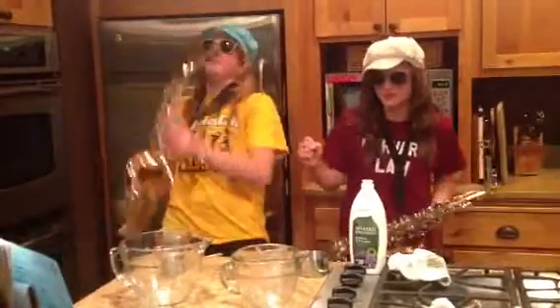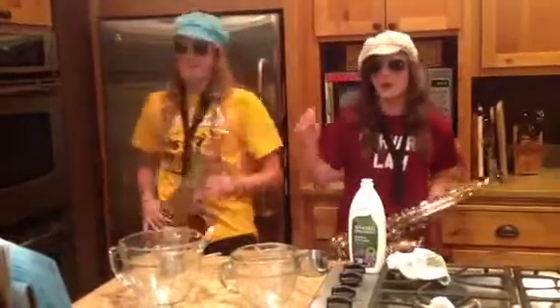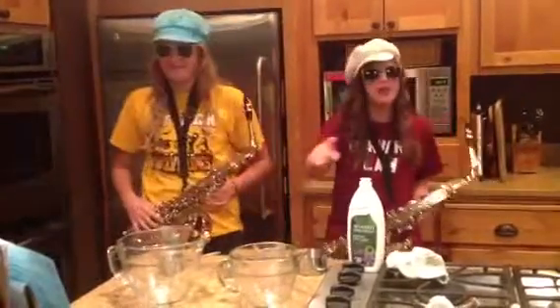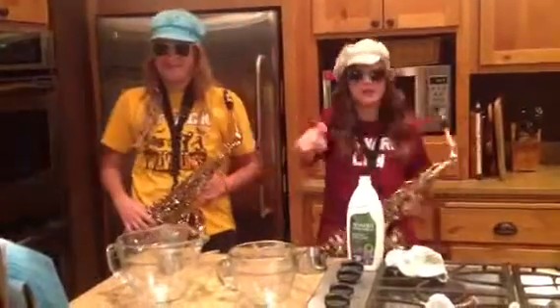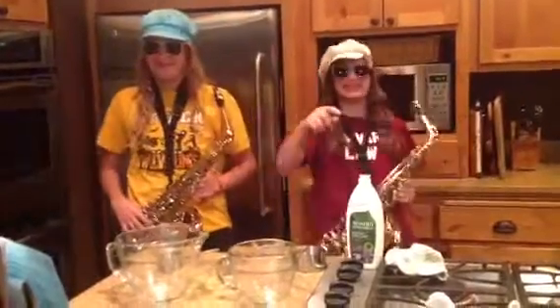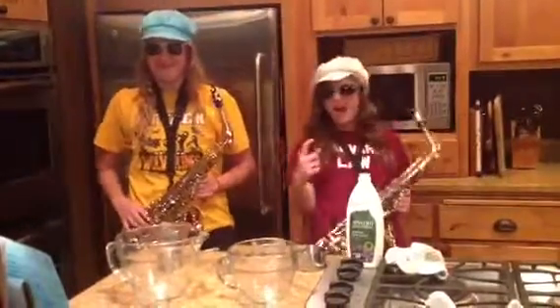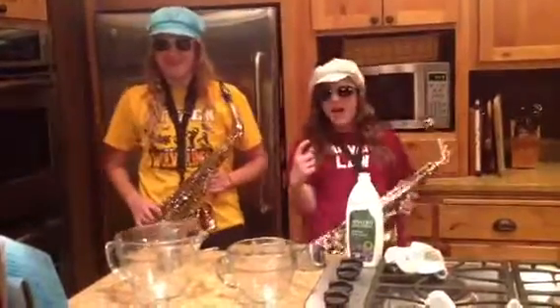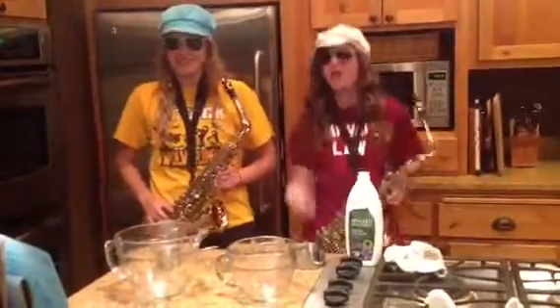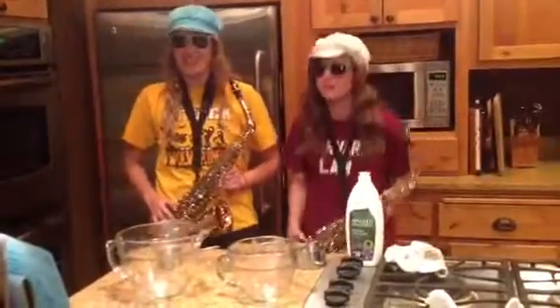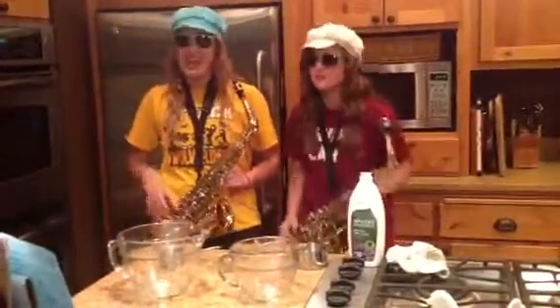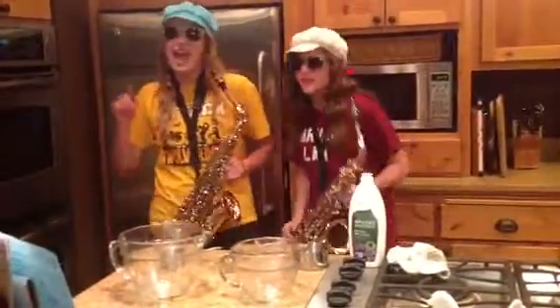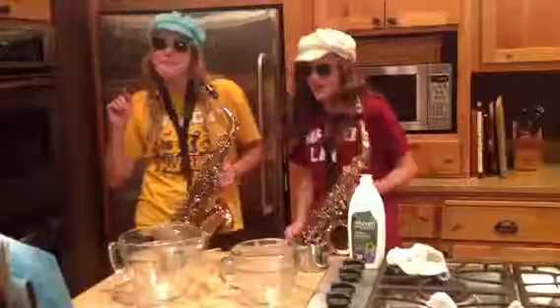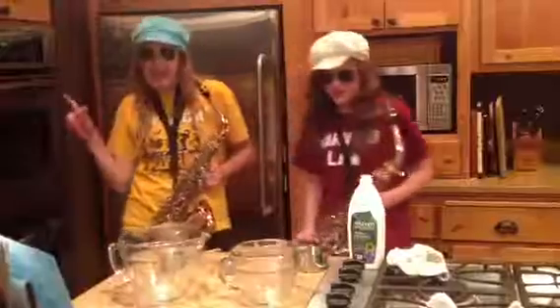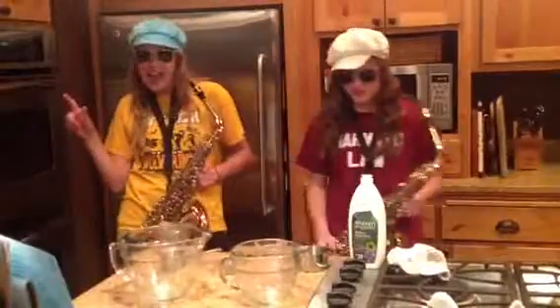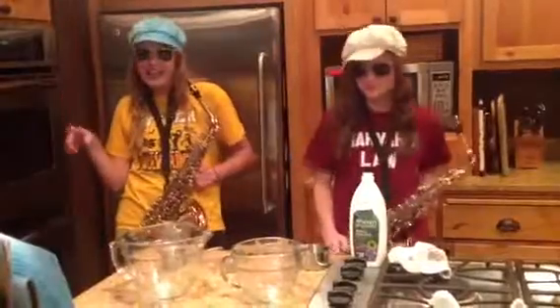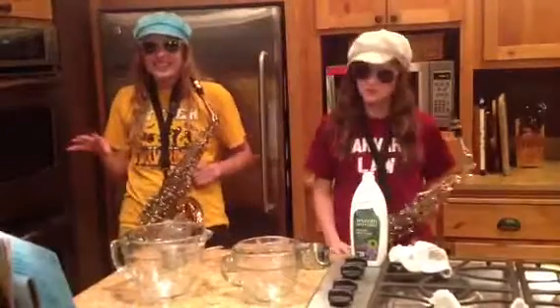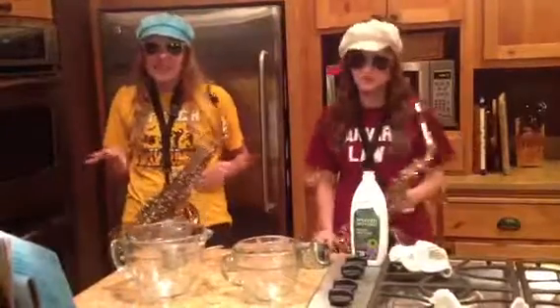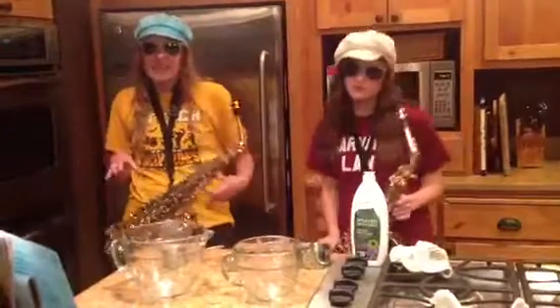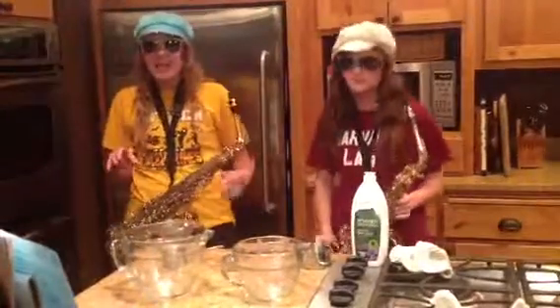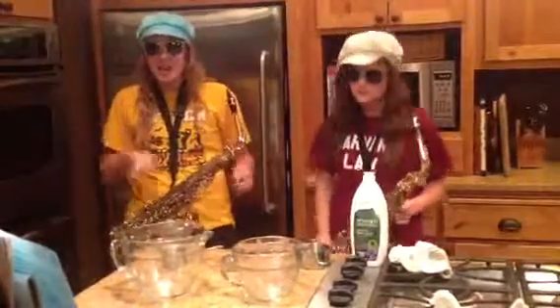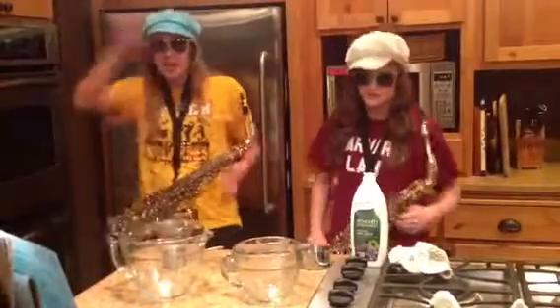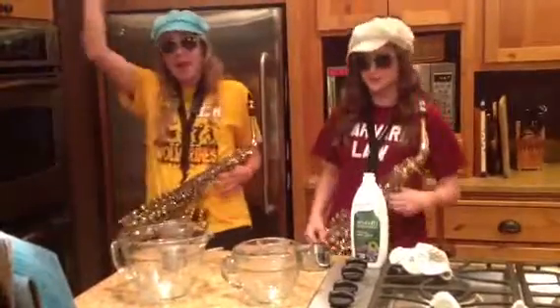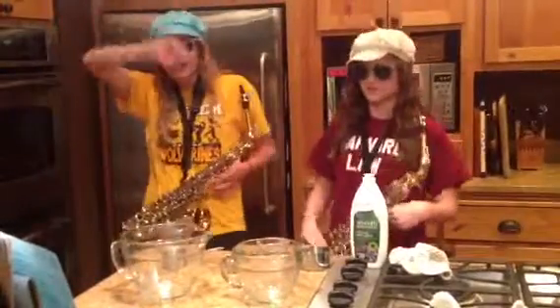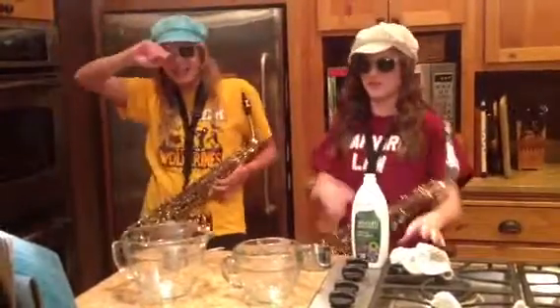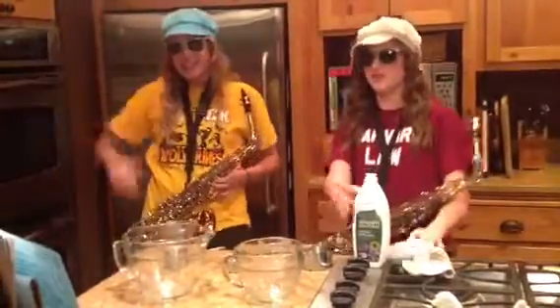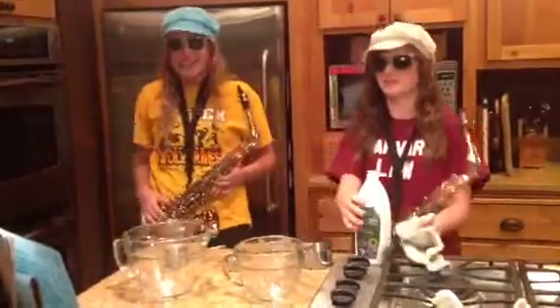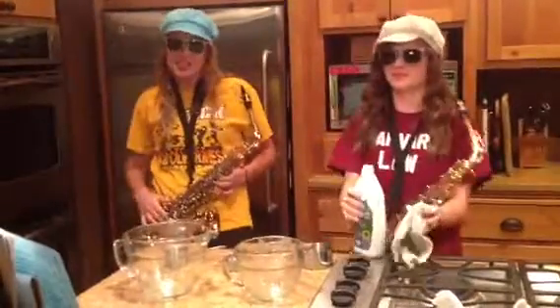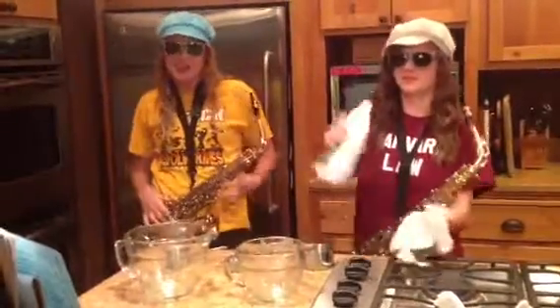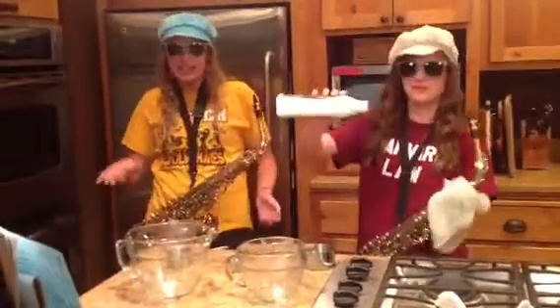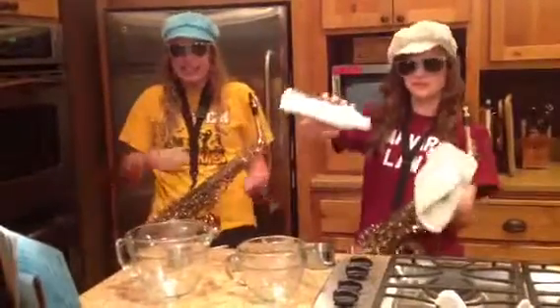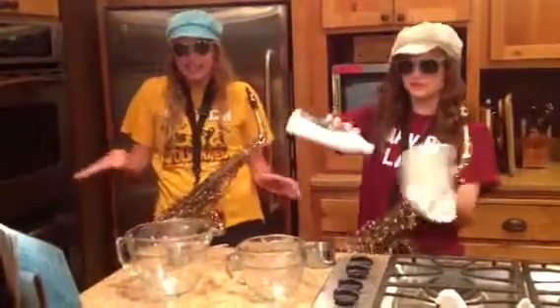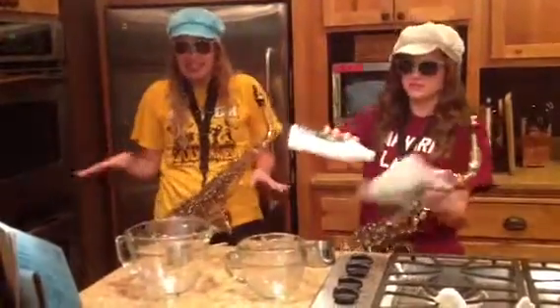This is Ella, and I'm a girl! Sierra can't join the party because she's washing the dishes.